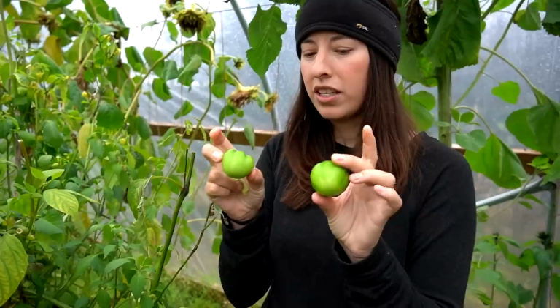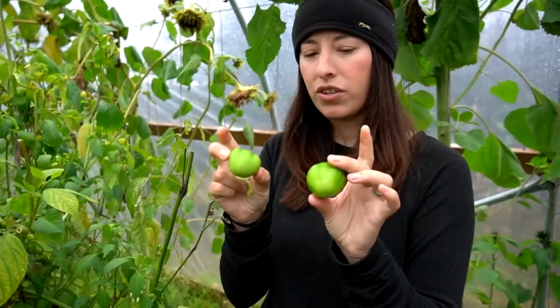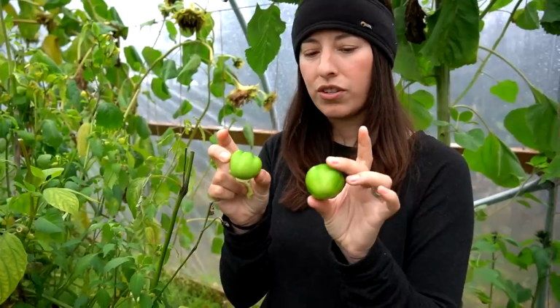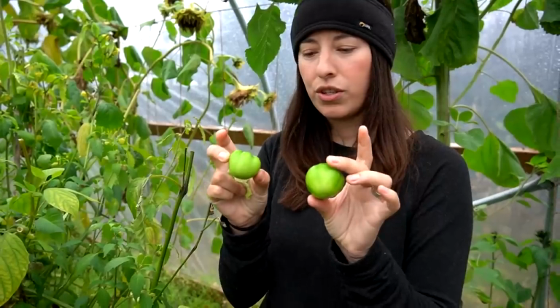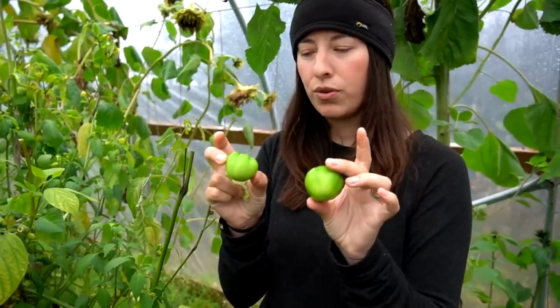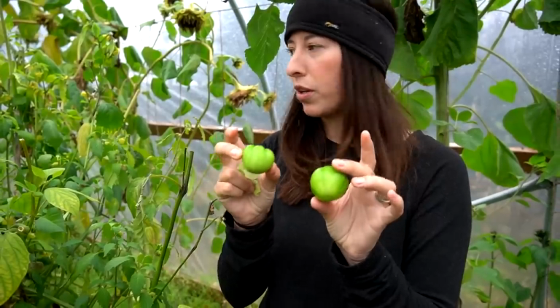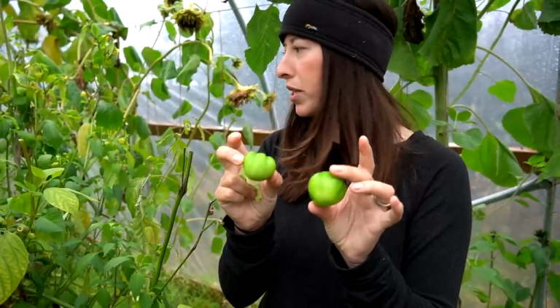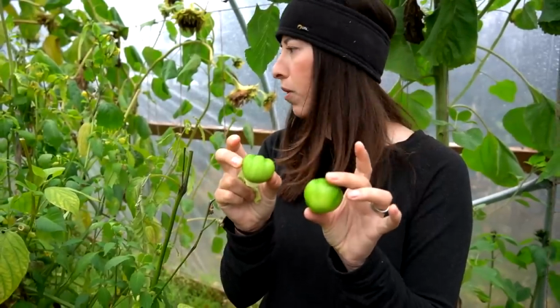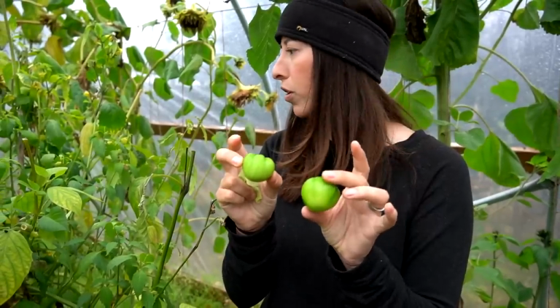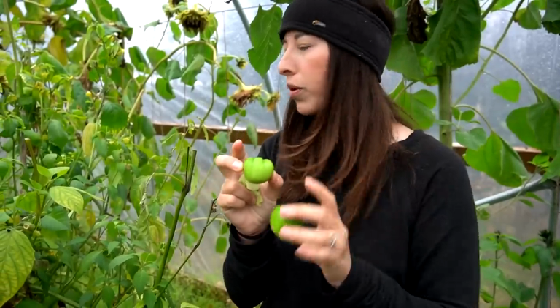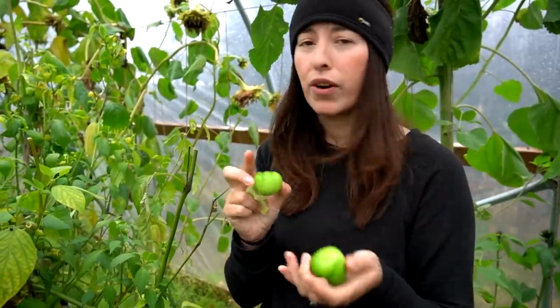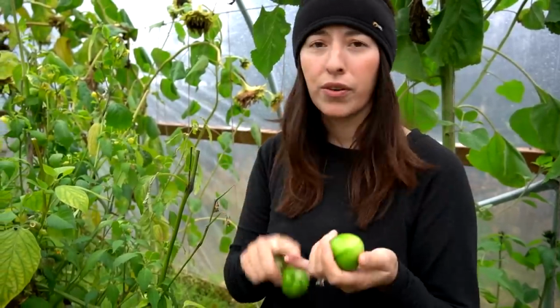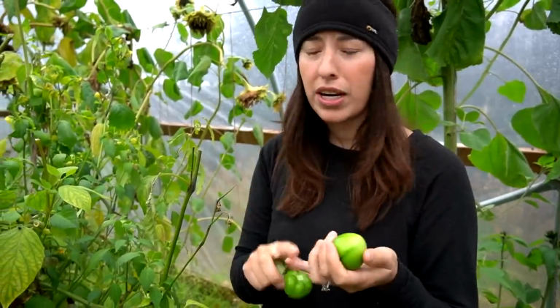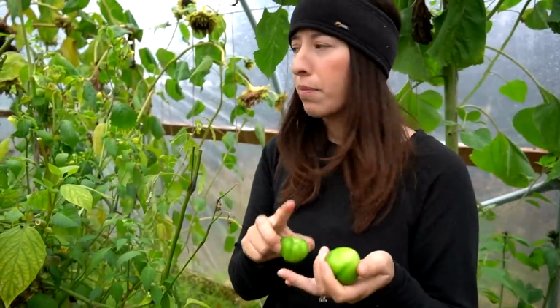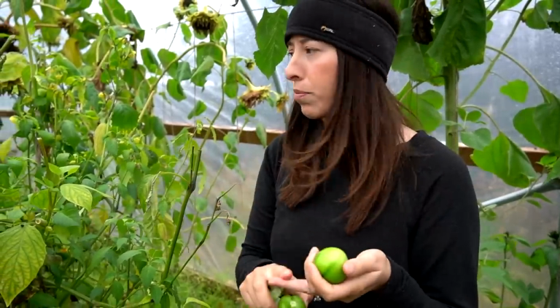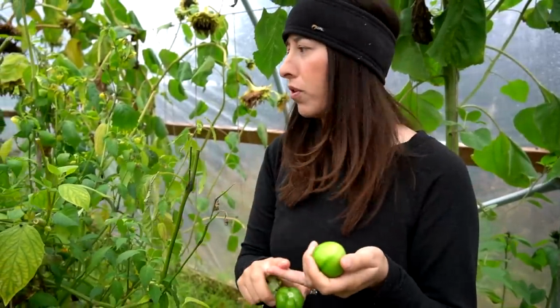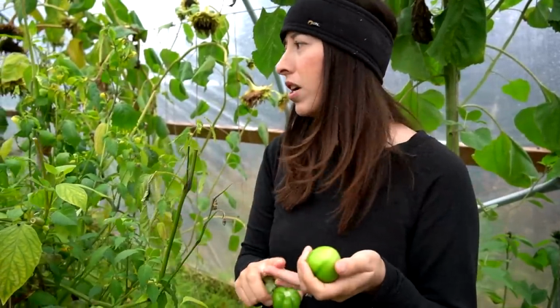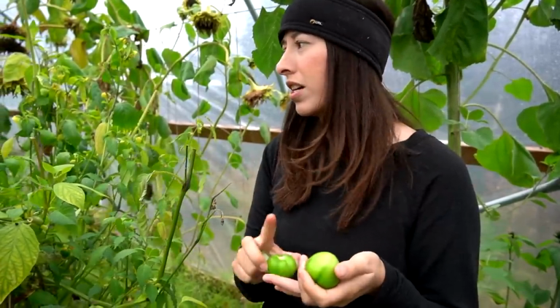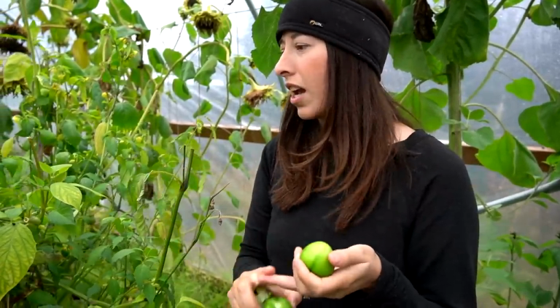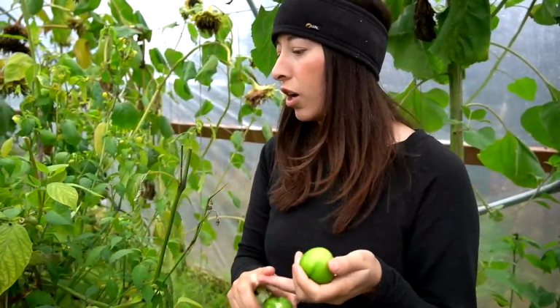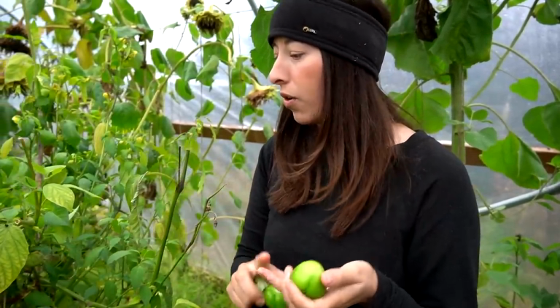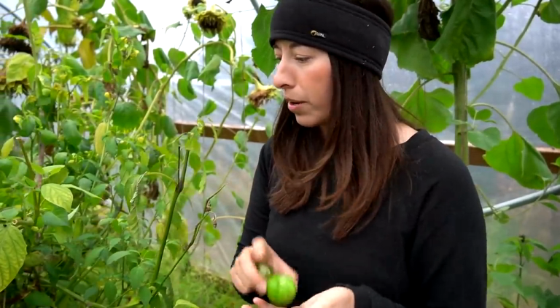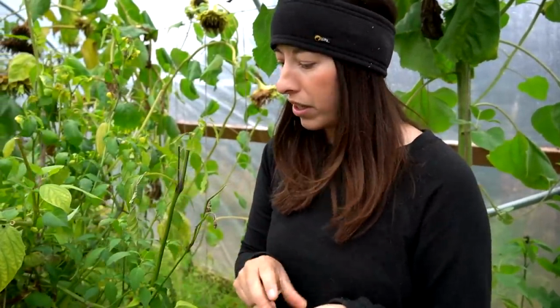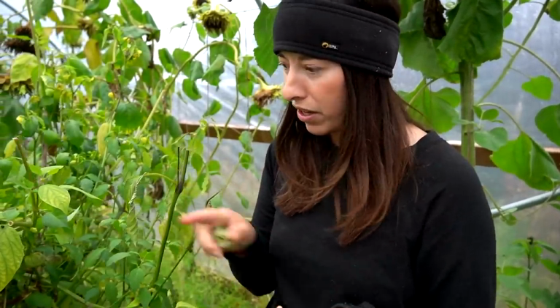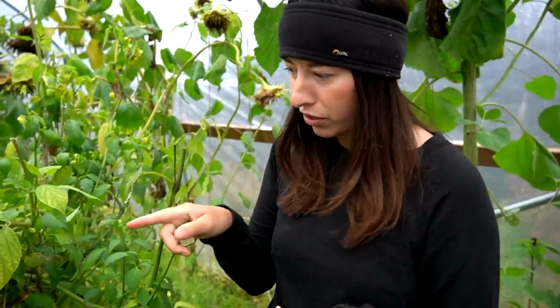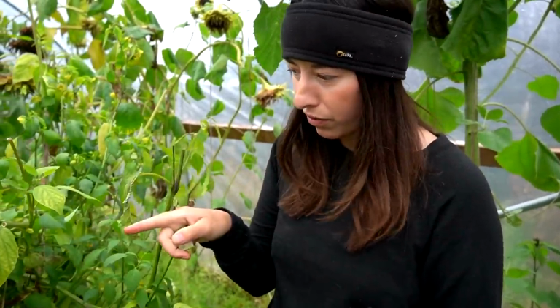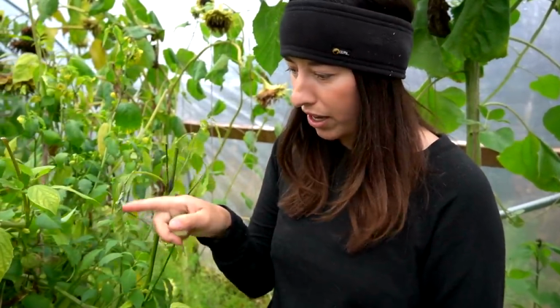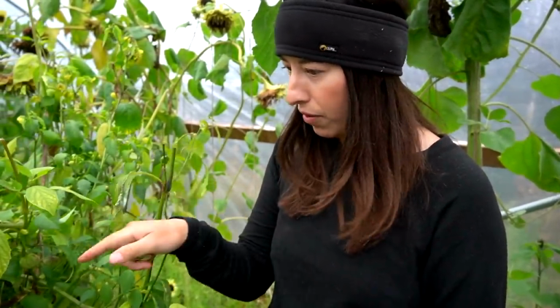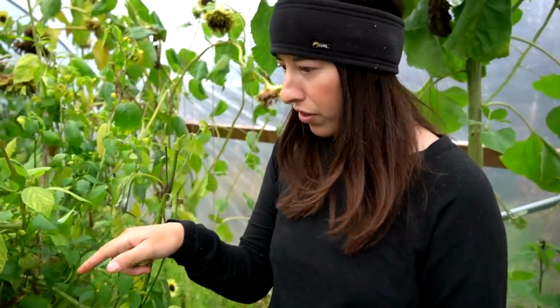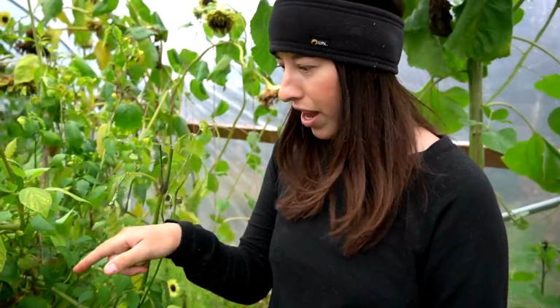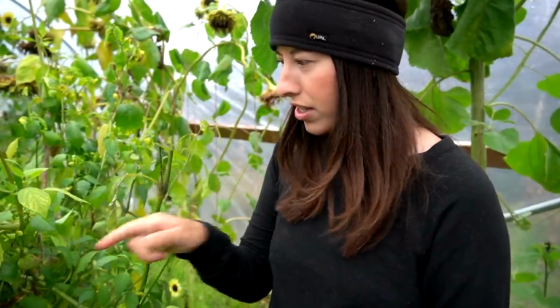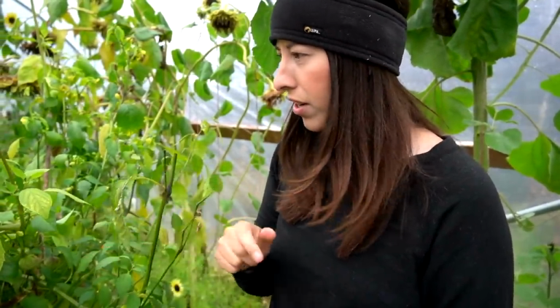These are two a little bit smaller. We're growing green, purple, yellow, and I believe another variety right on the end here.